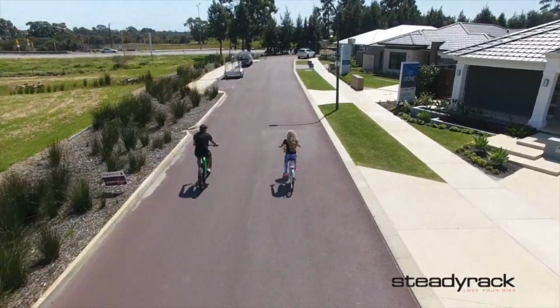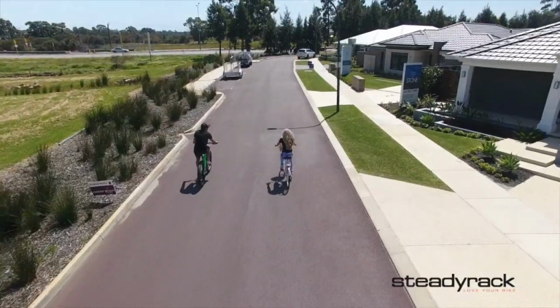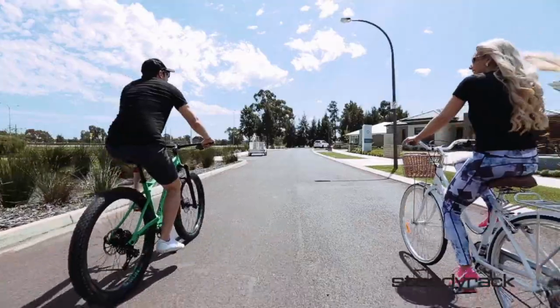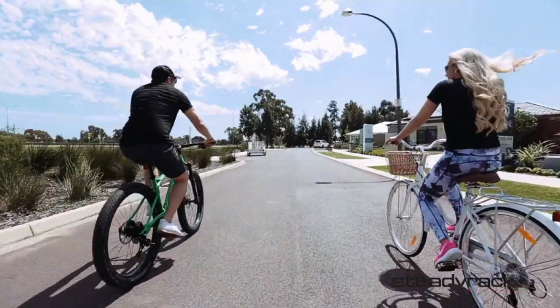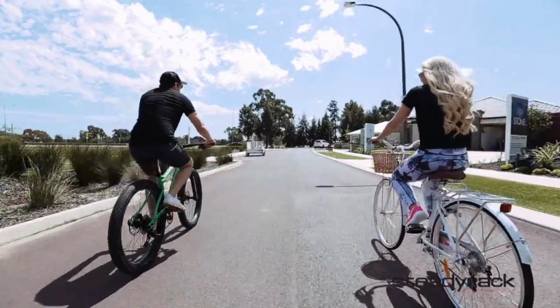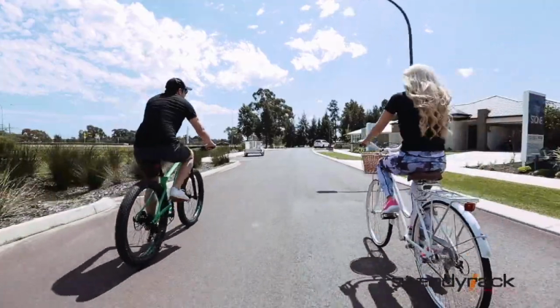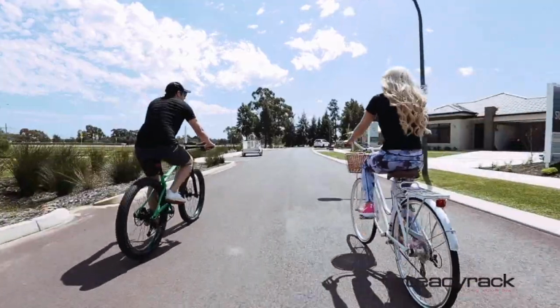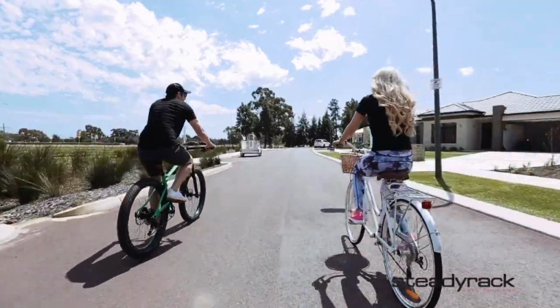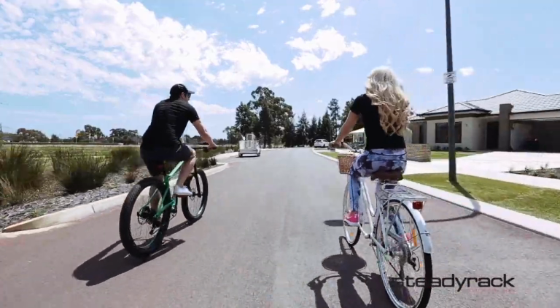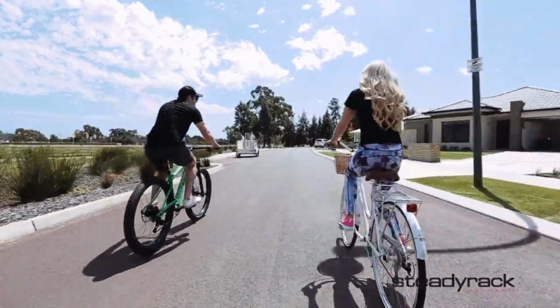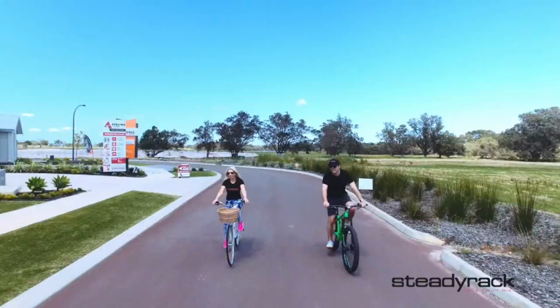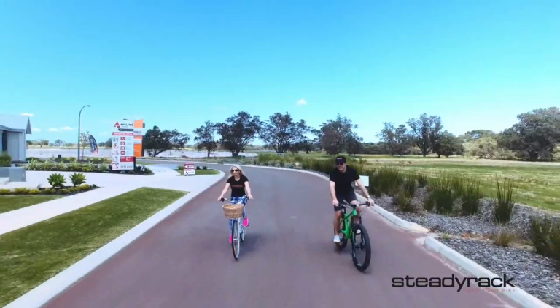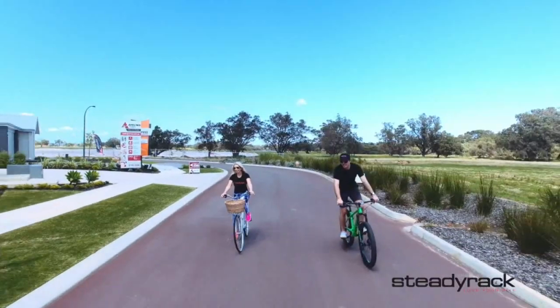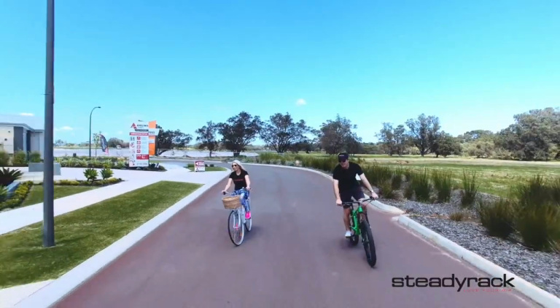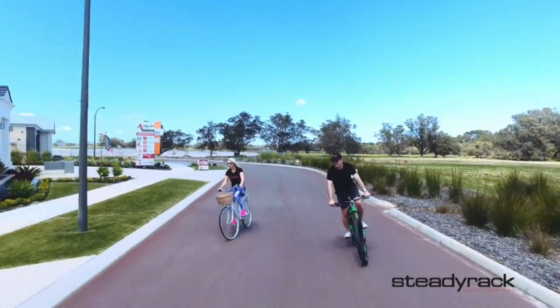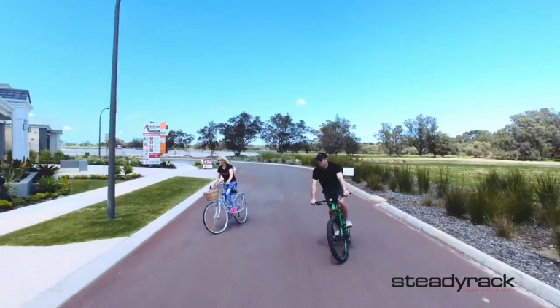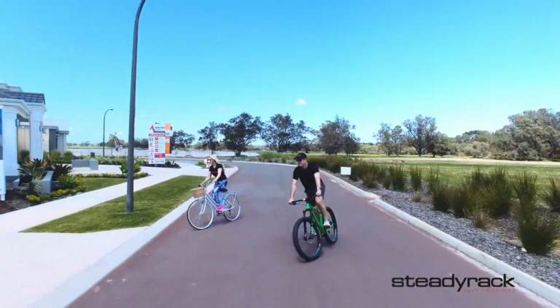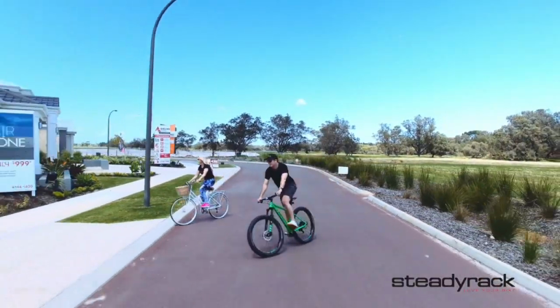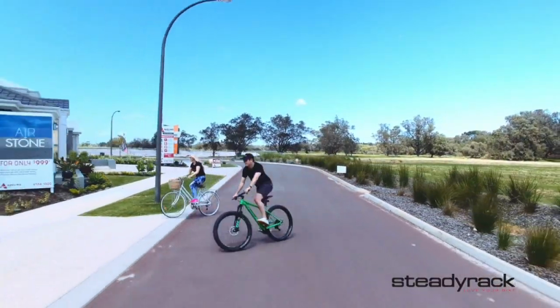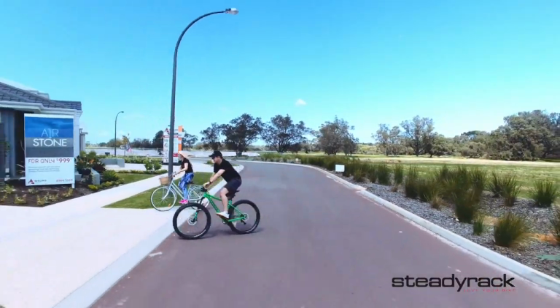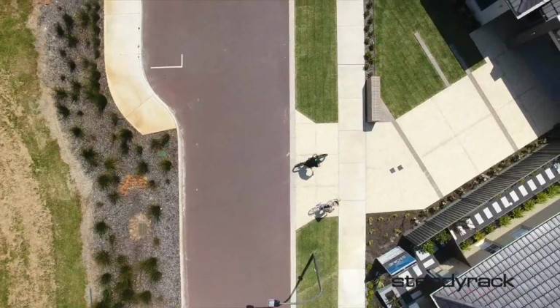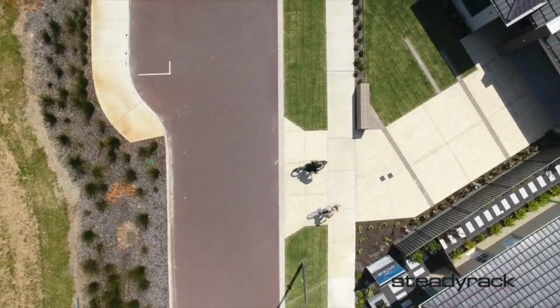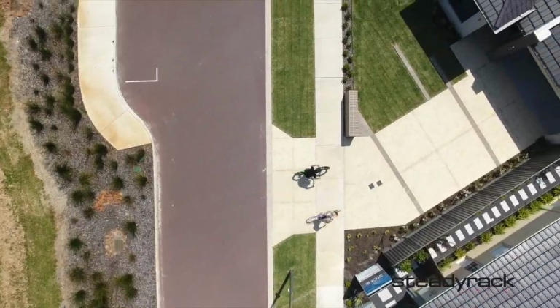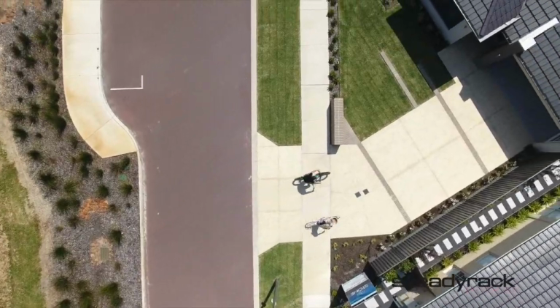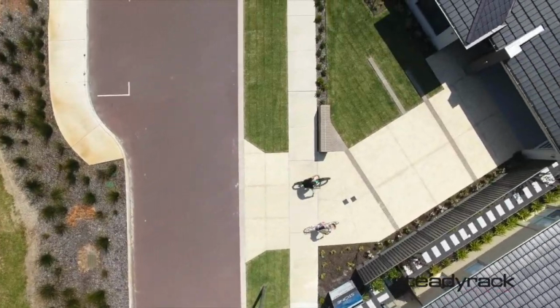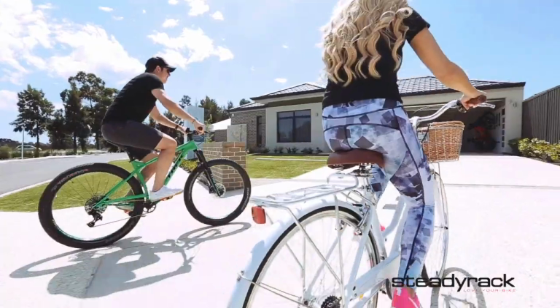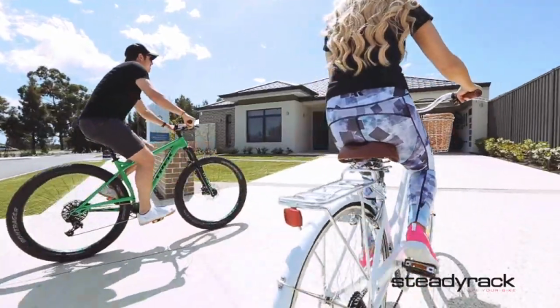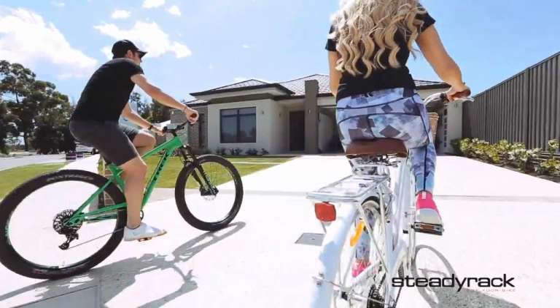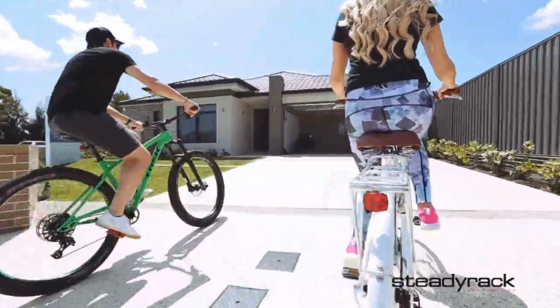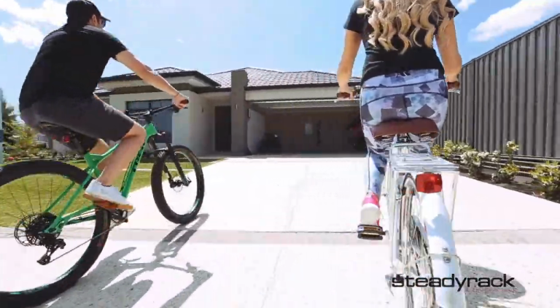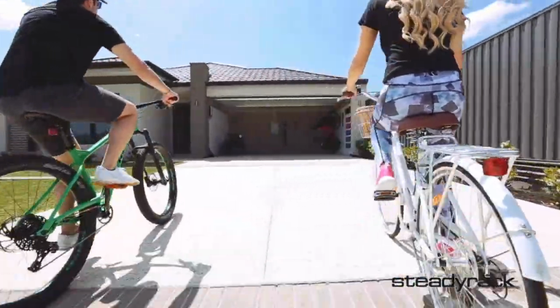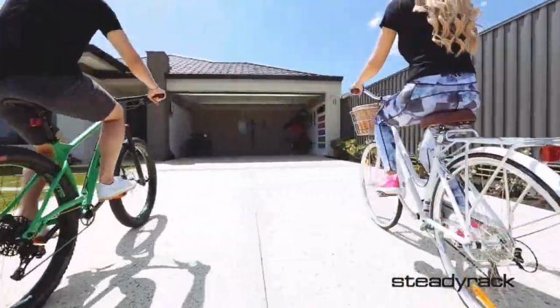Steadyrack Bike Rack is a revolutionary cycling storage solution because it's easy to use, saves heaps of space and looks great.